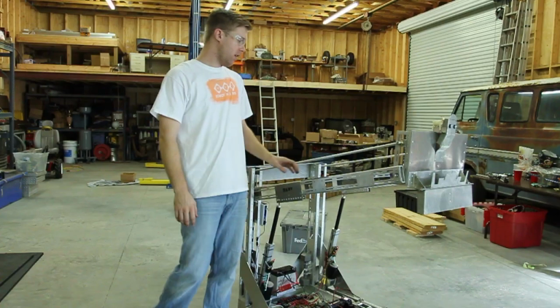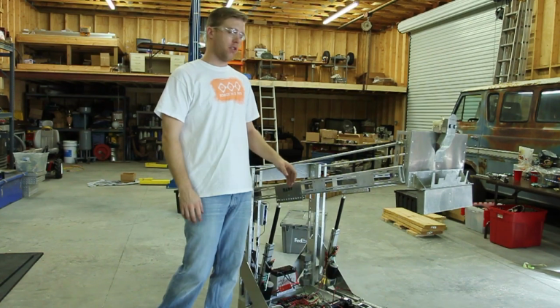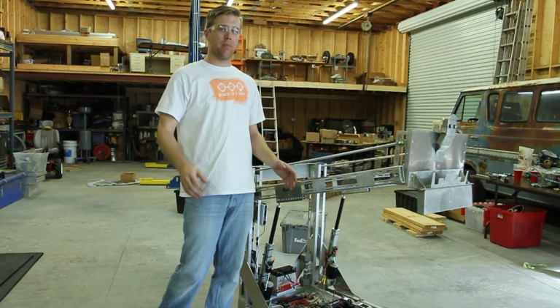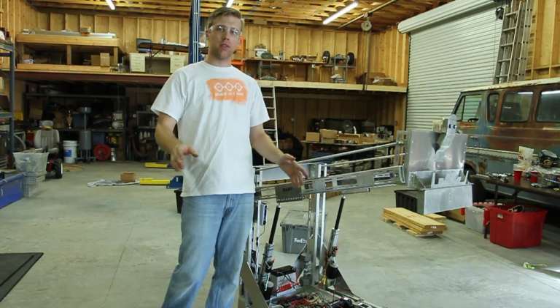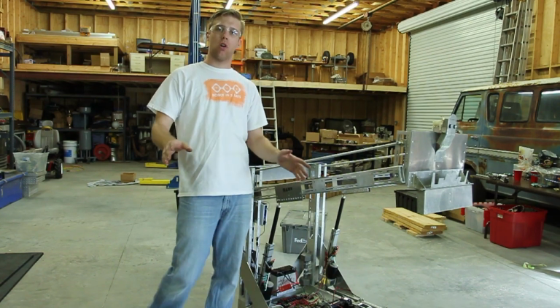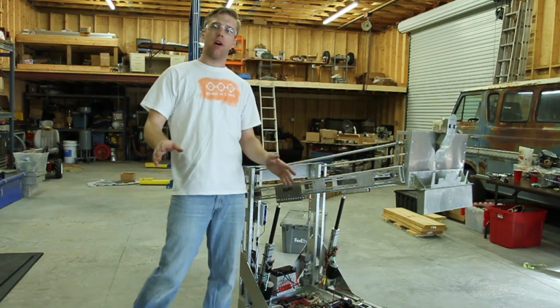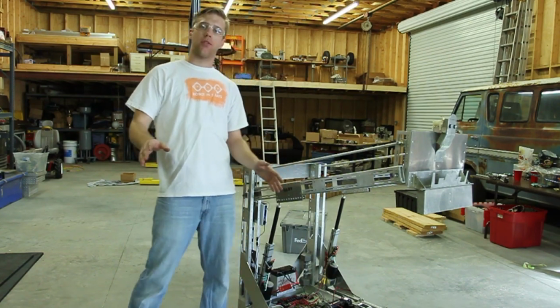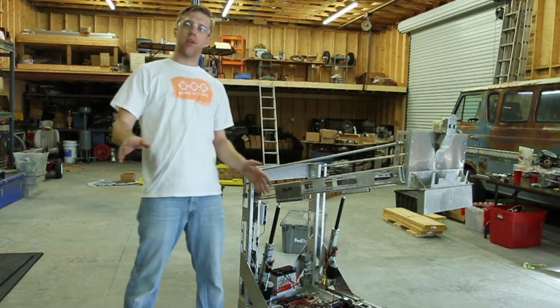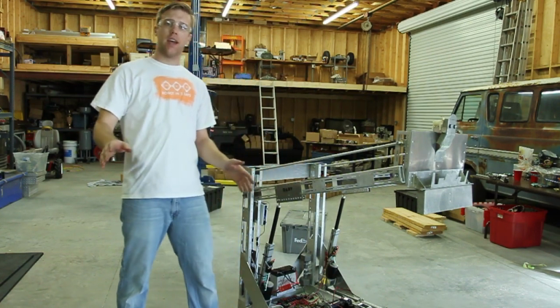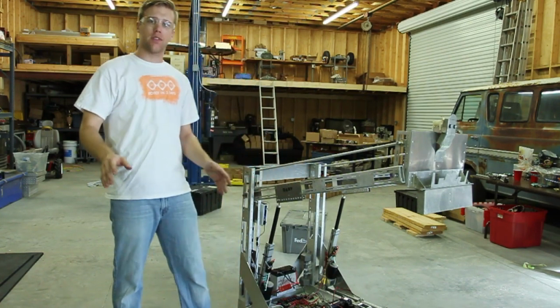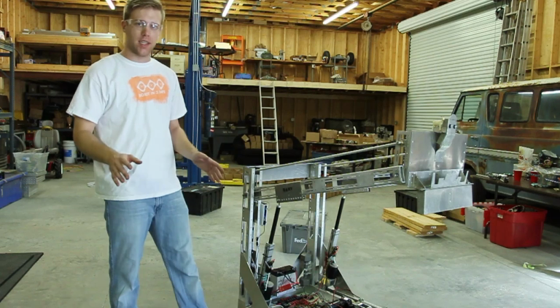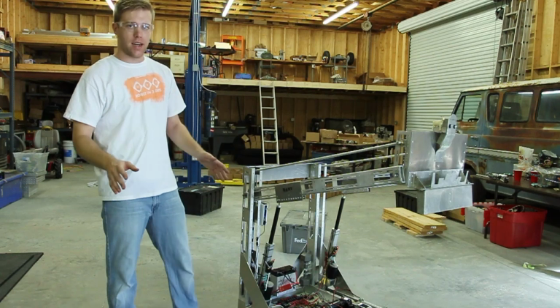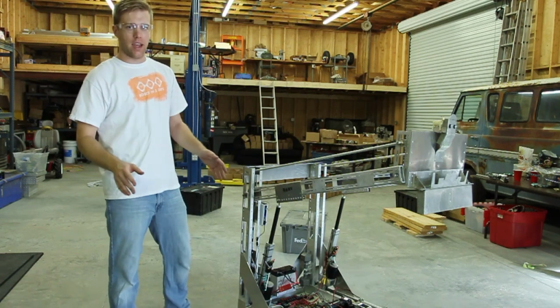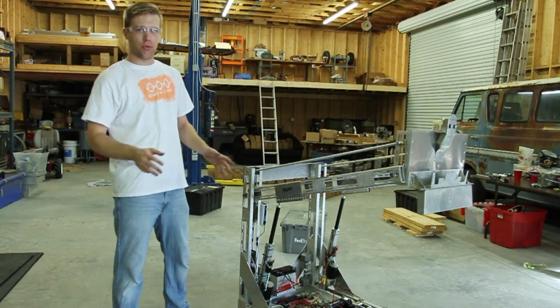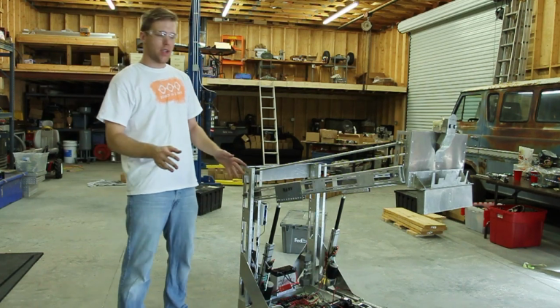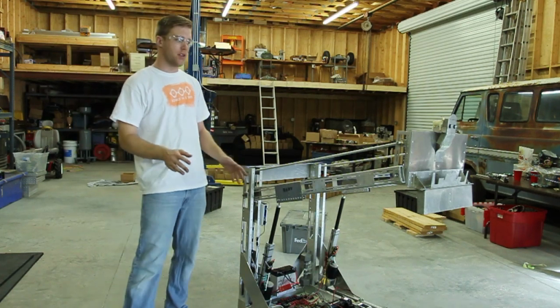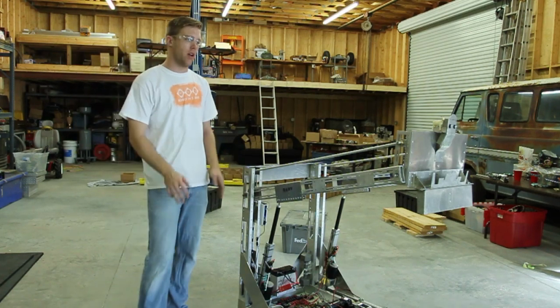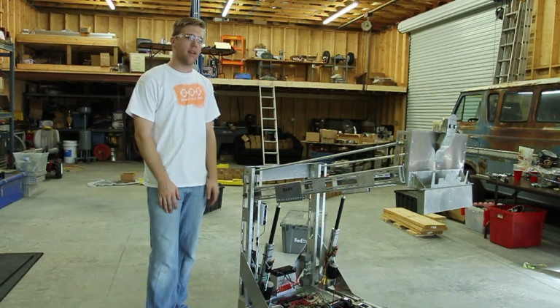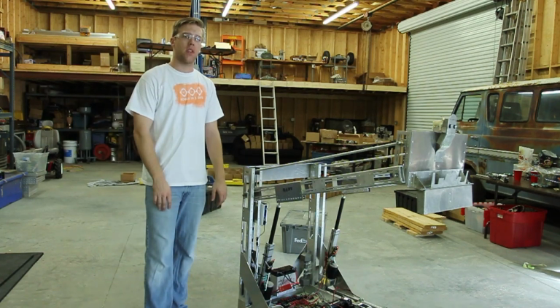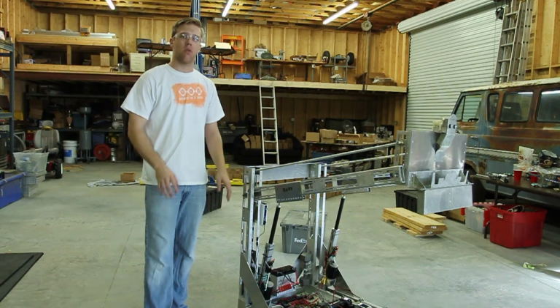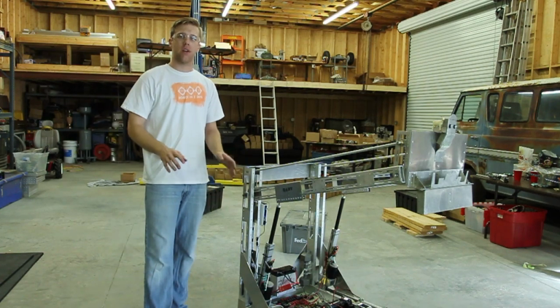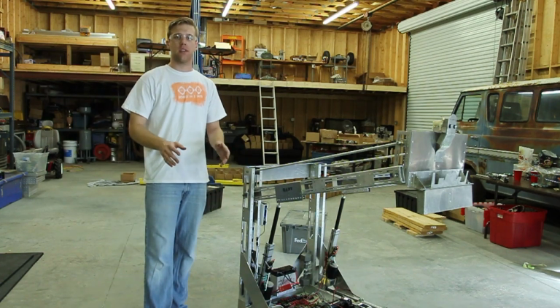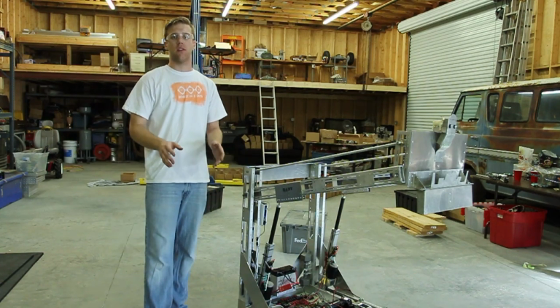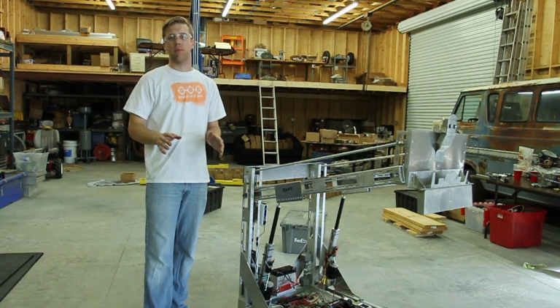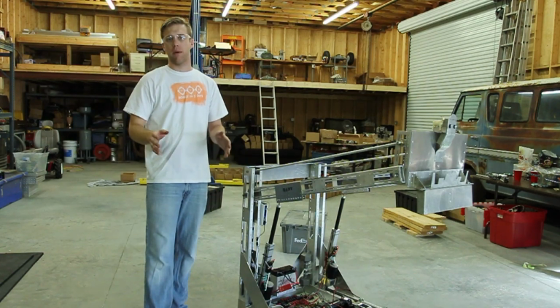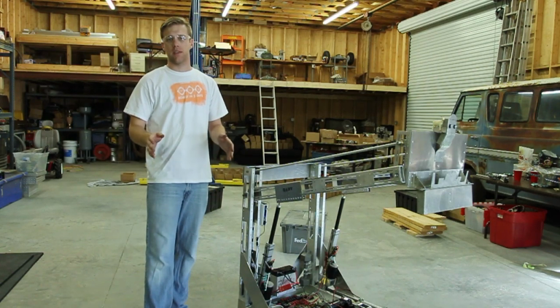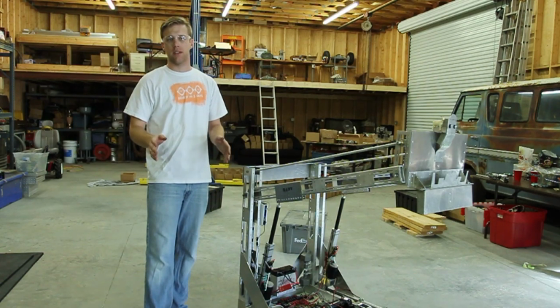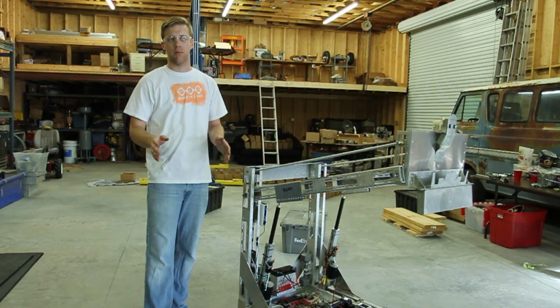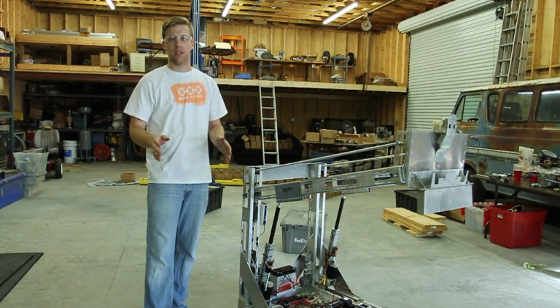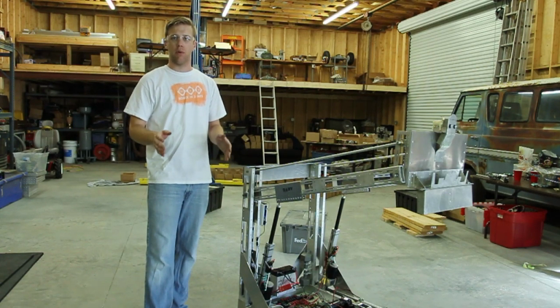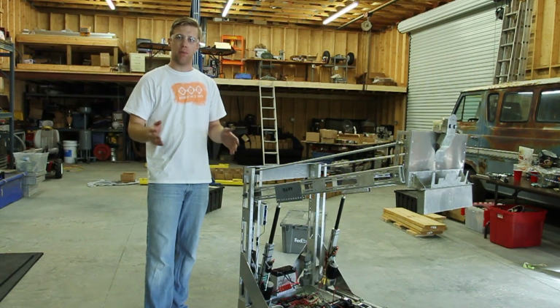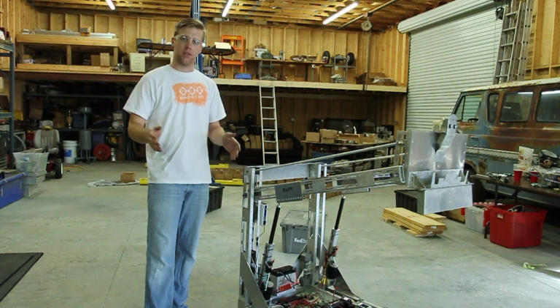So we built the robot in three days. We did it again, three years running. We're all going to tell you a little bit about the systems that we built.